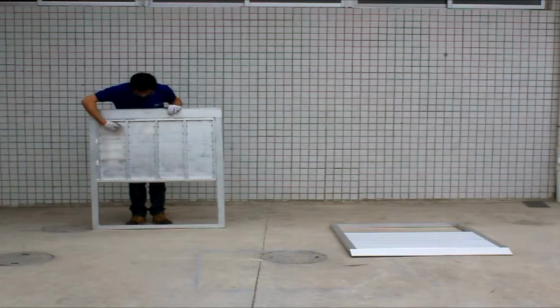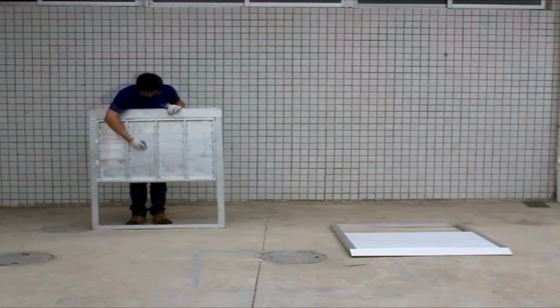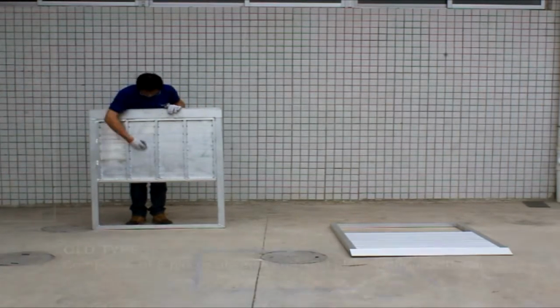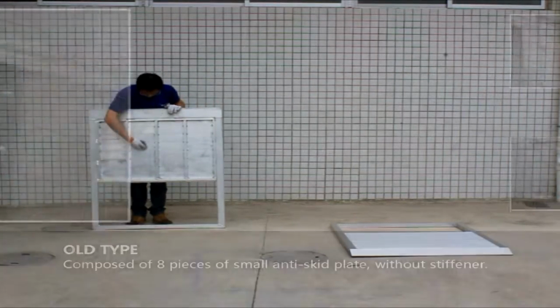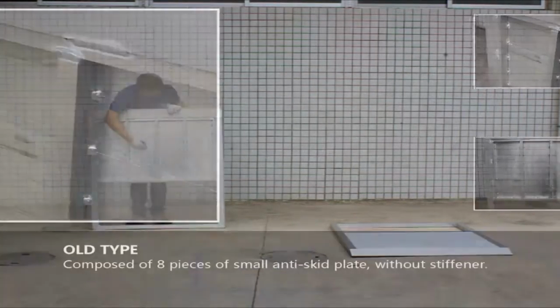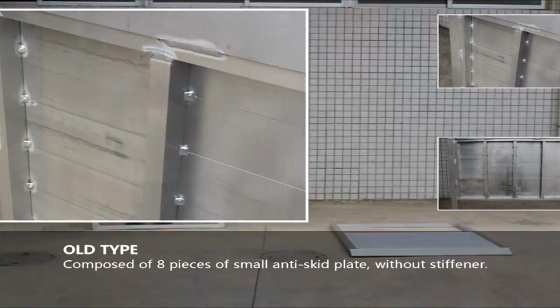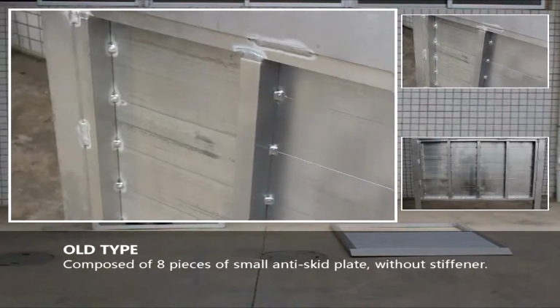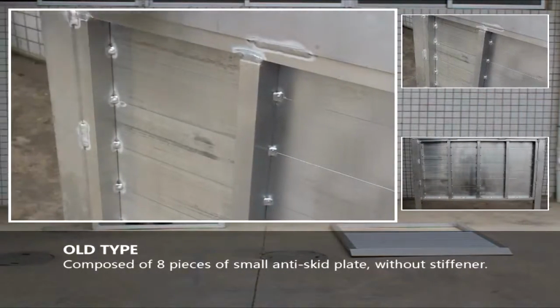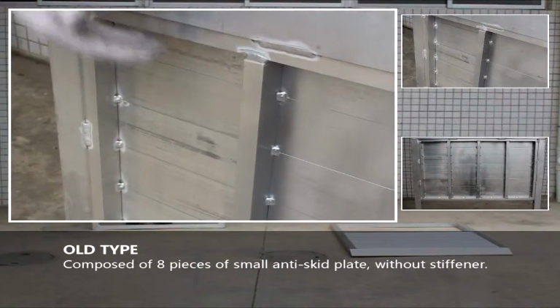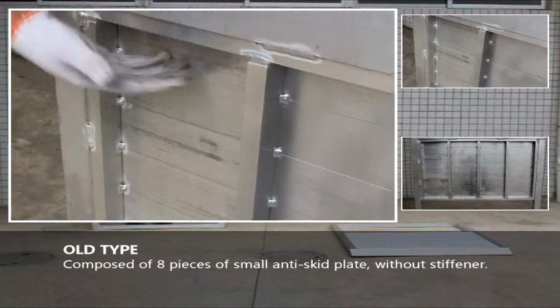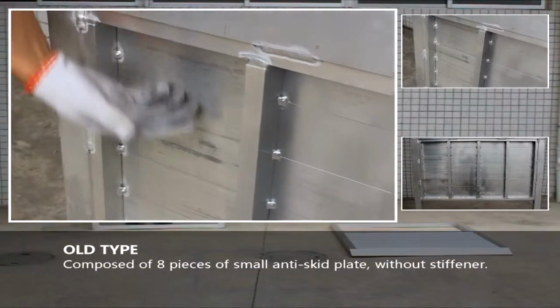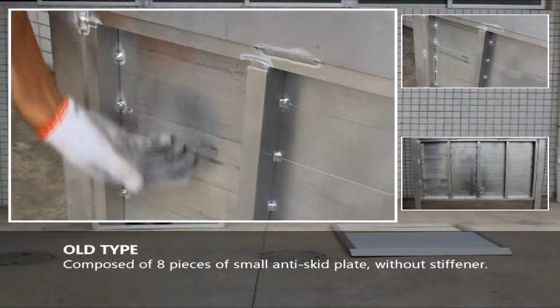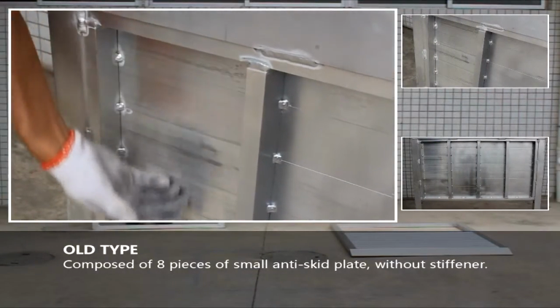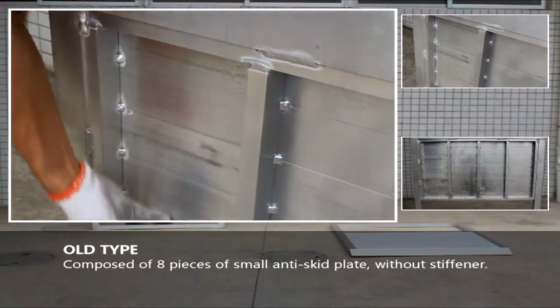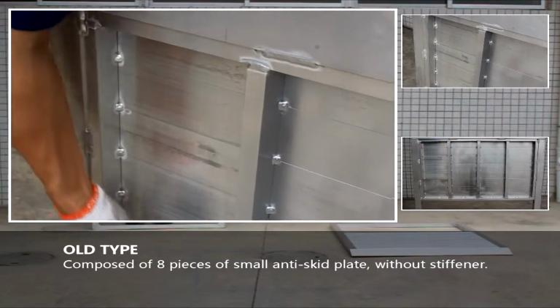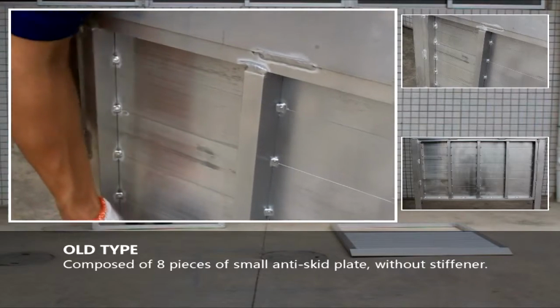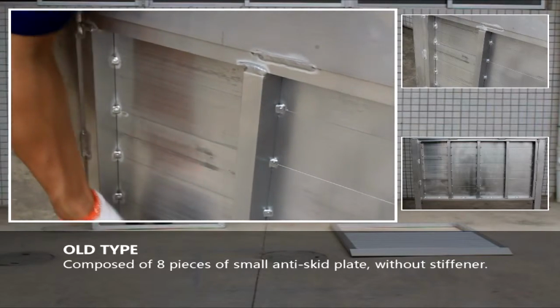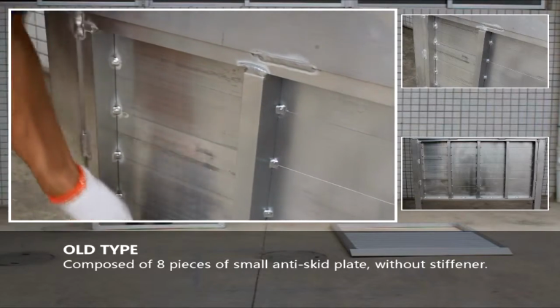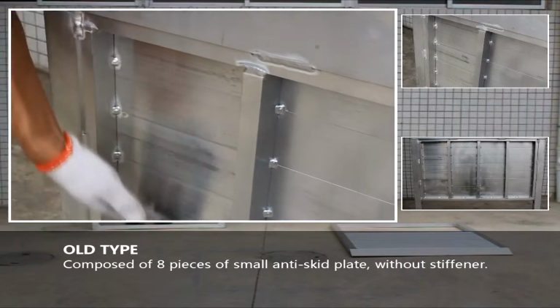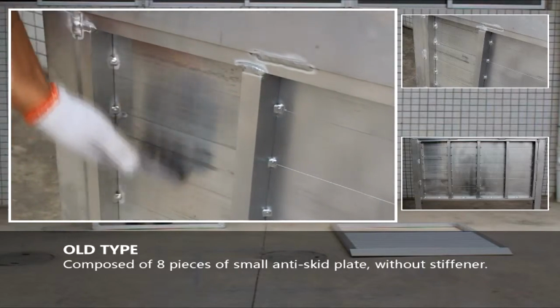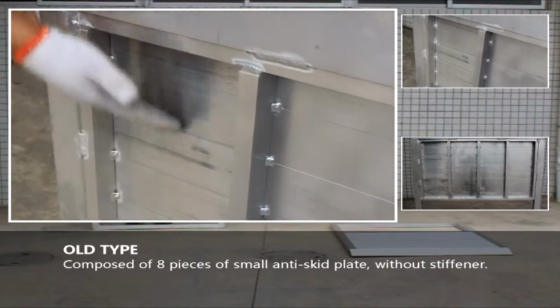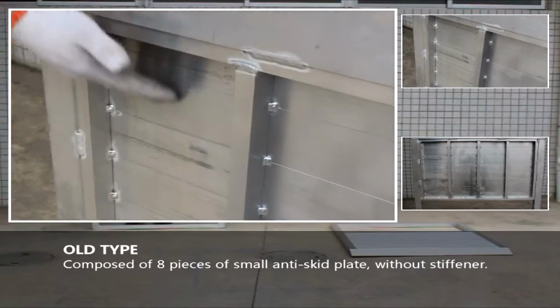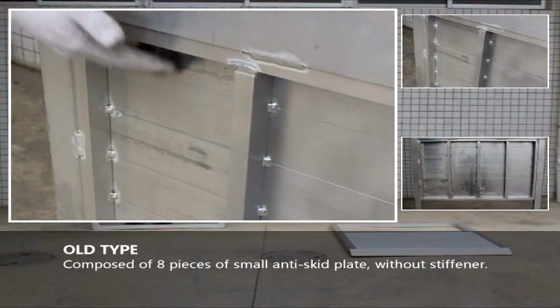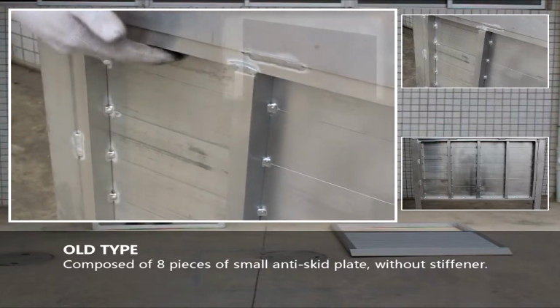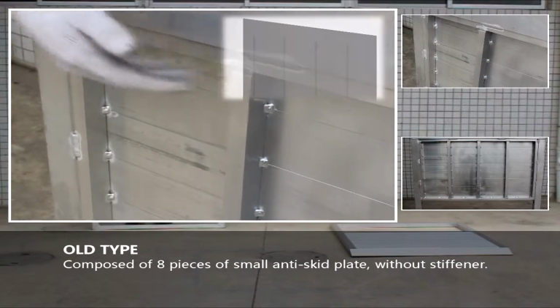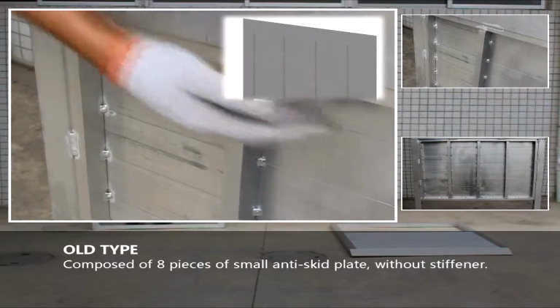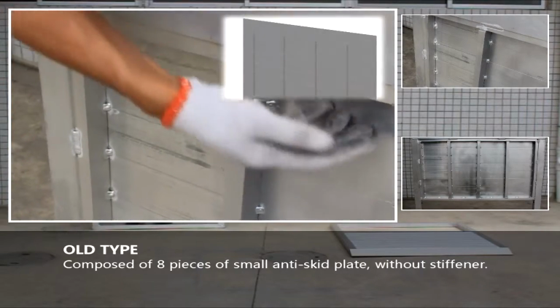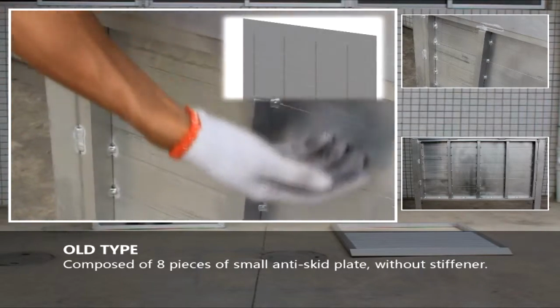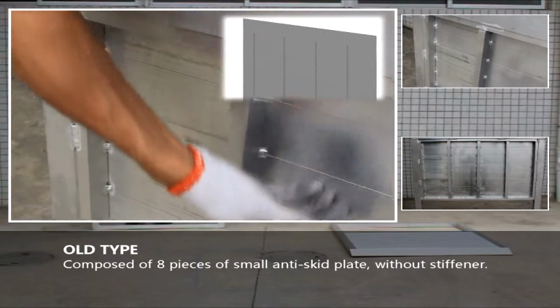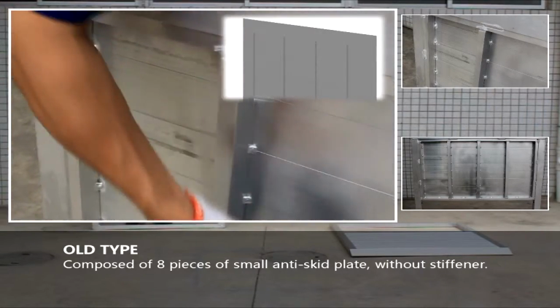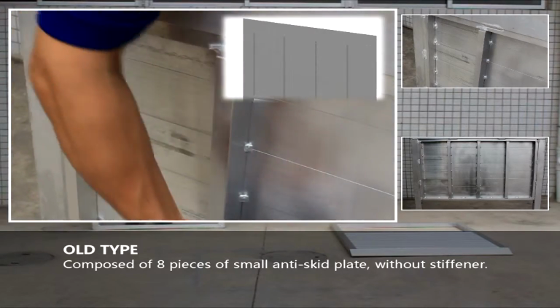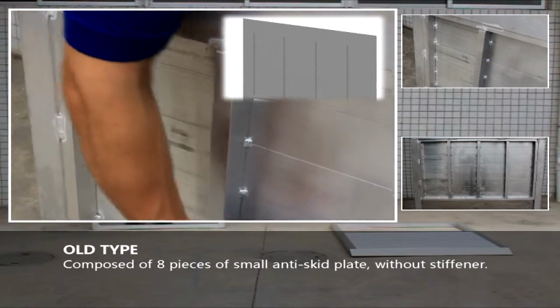The O-type base plate is composed of 8 pieces of small anti-skid plate without stiffener.